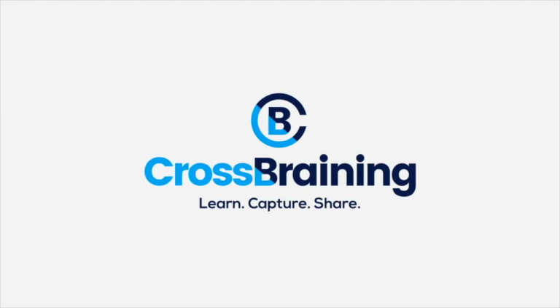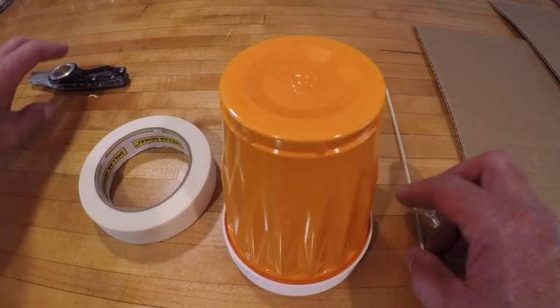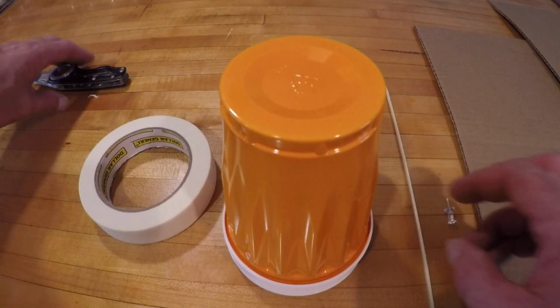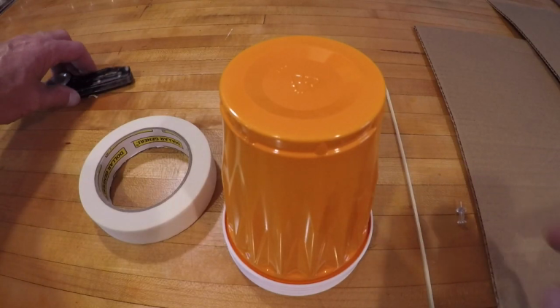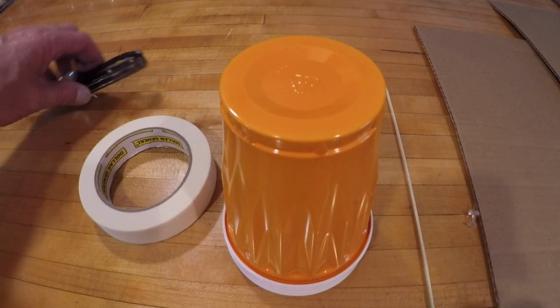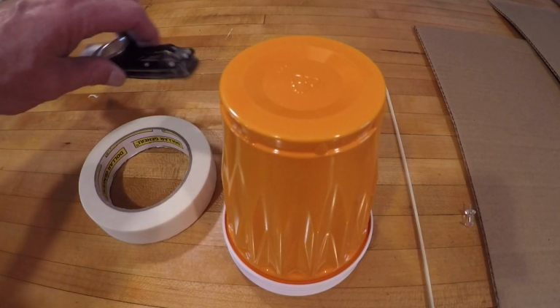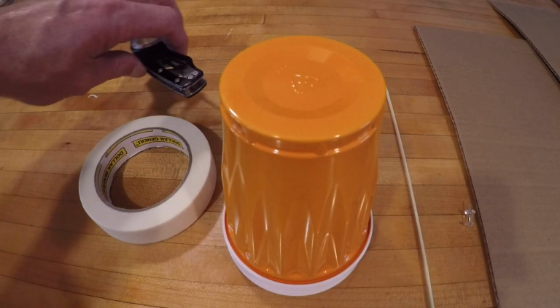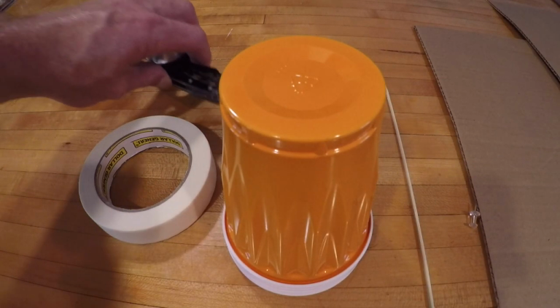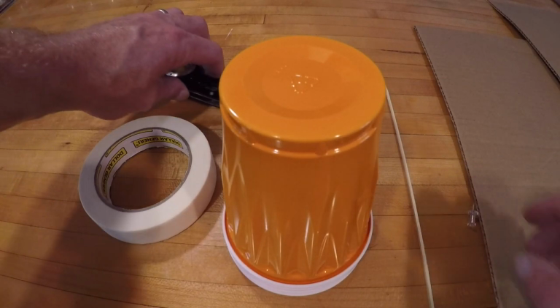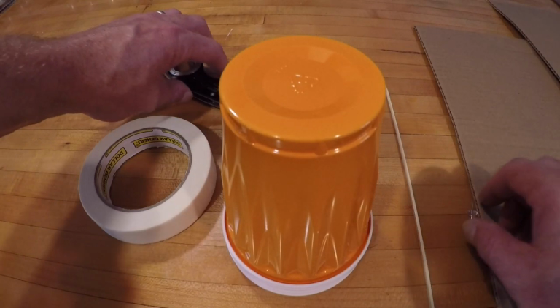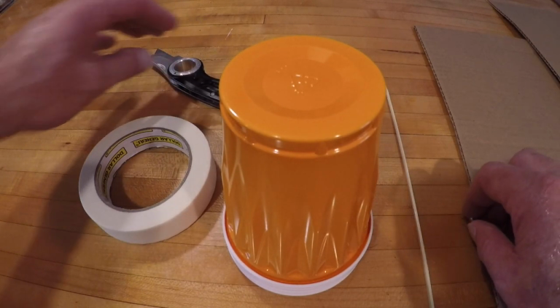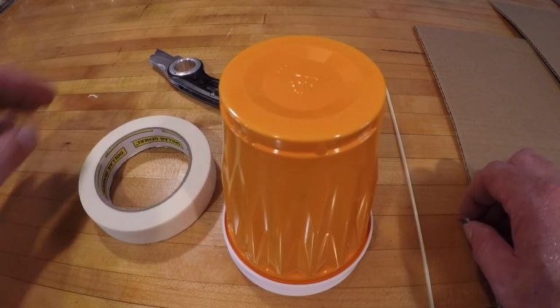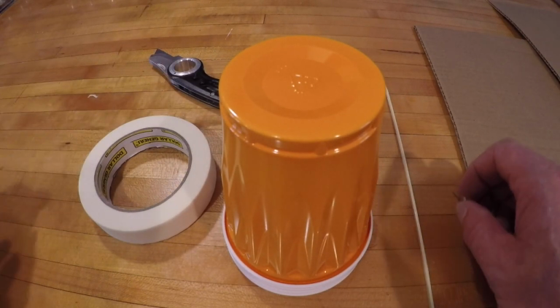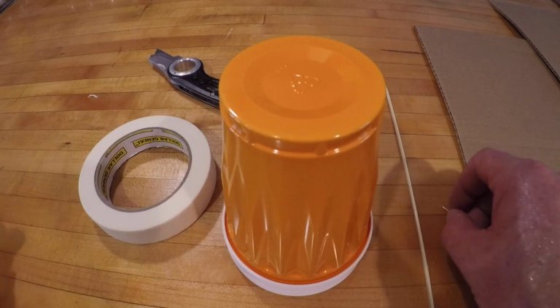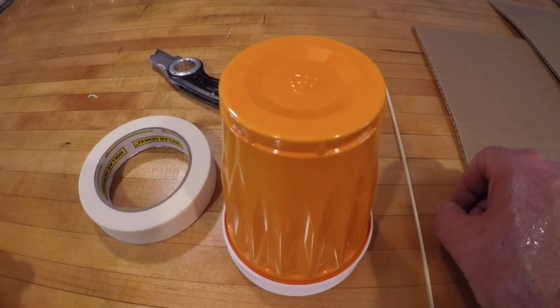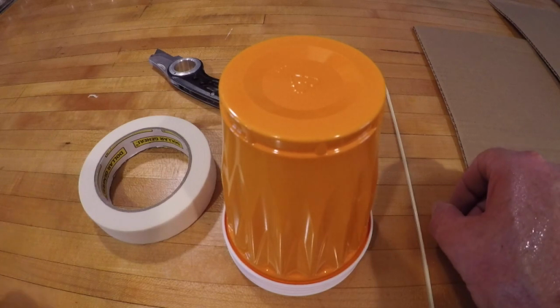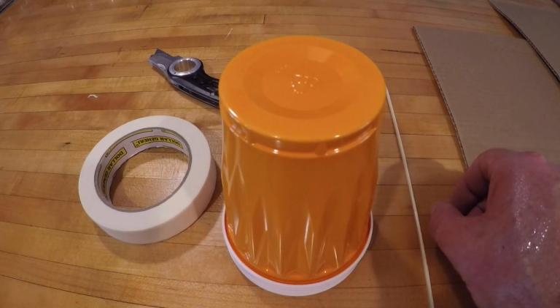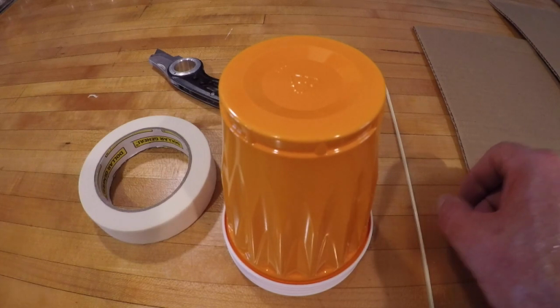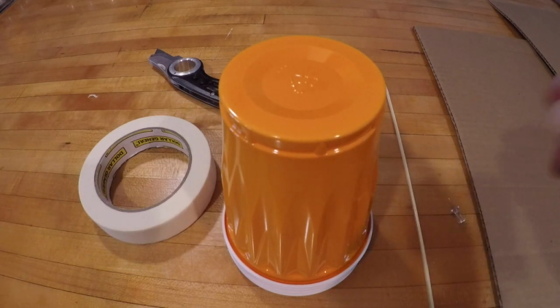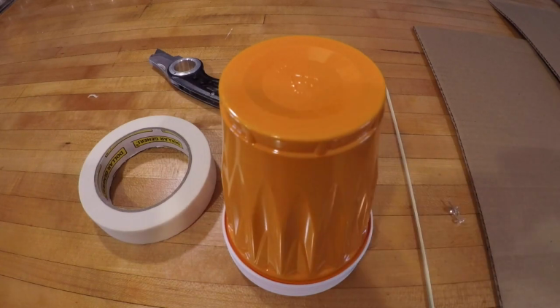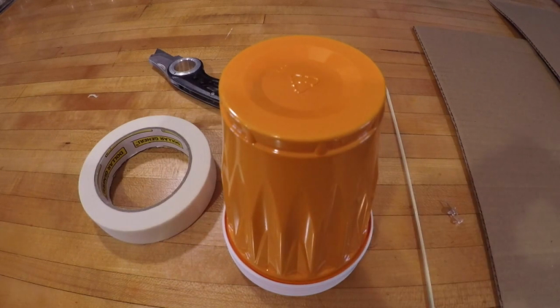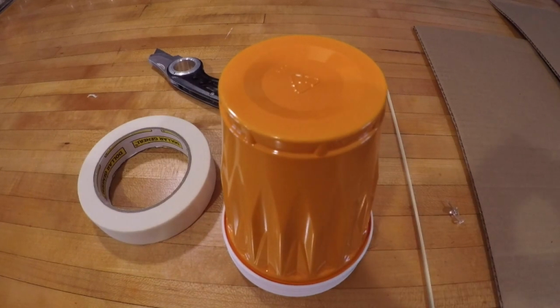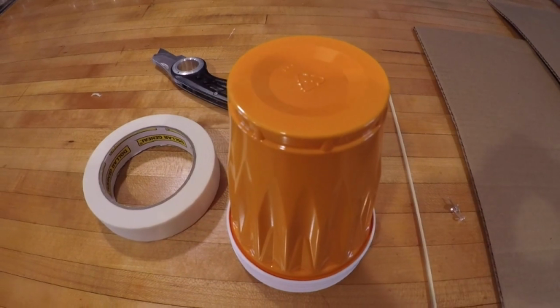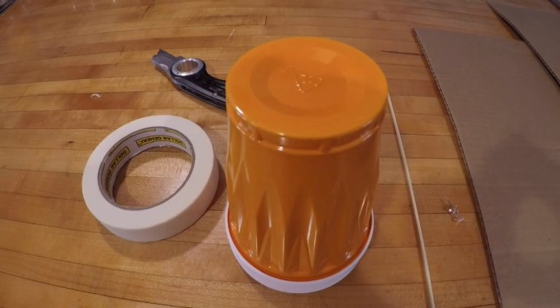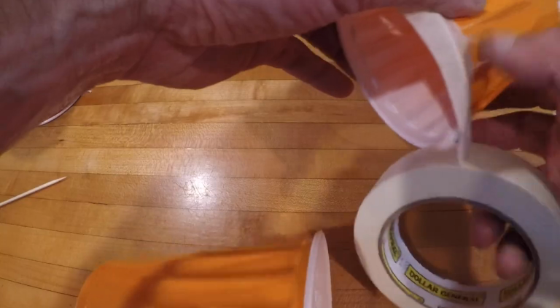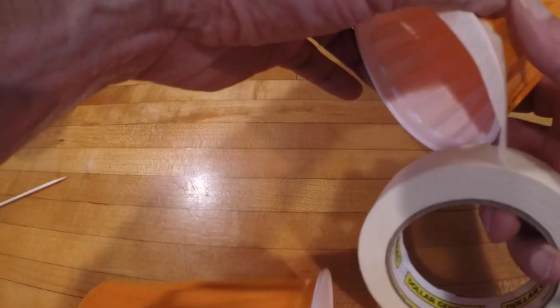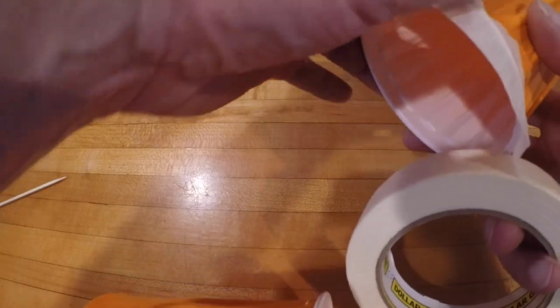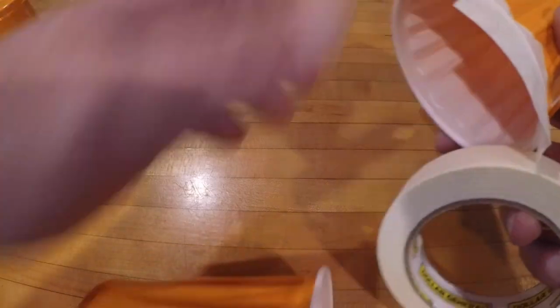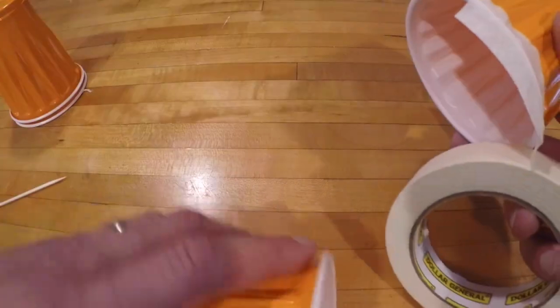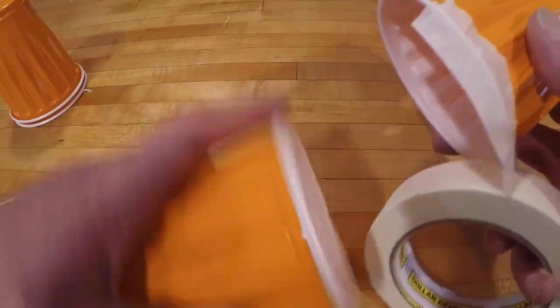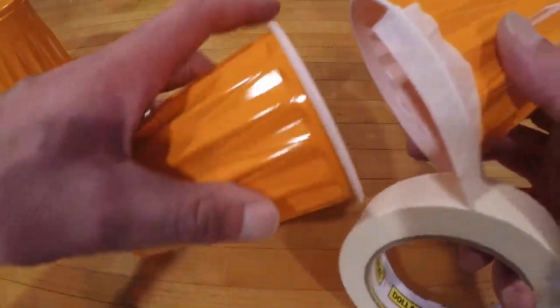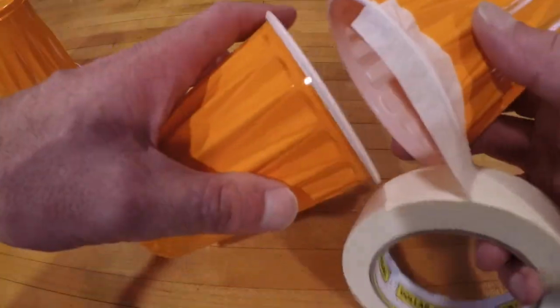To build a wind turbine you need tape, a cutting tool, 4 cups, a skewer, and something to poke a hole.